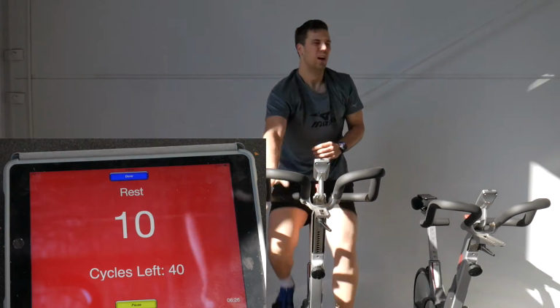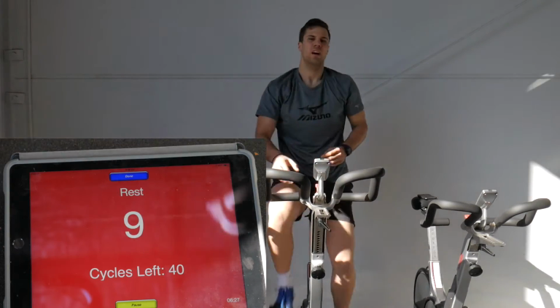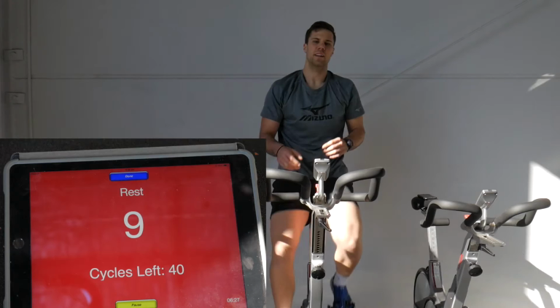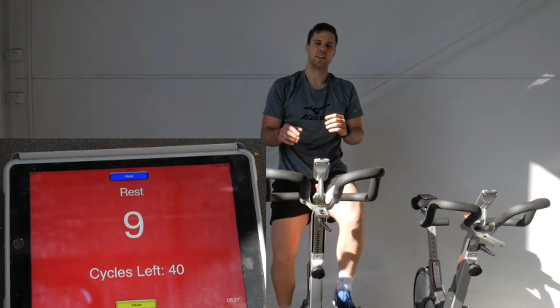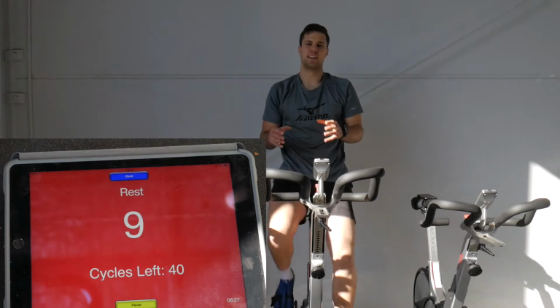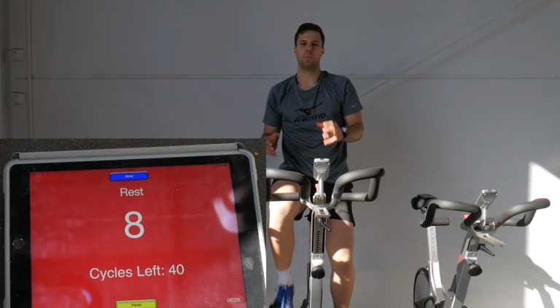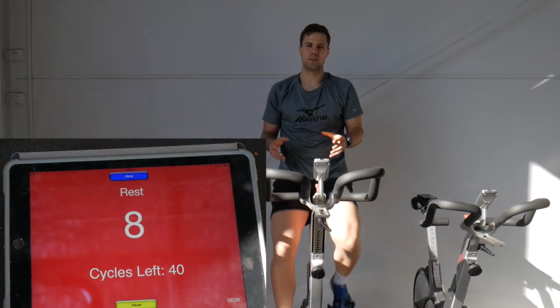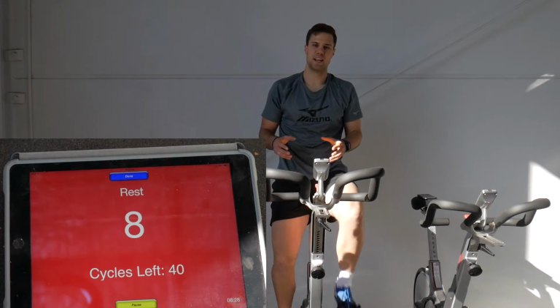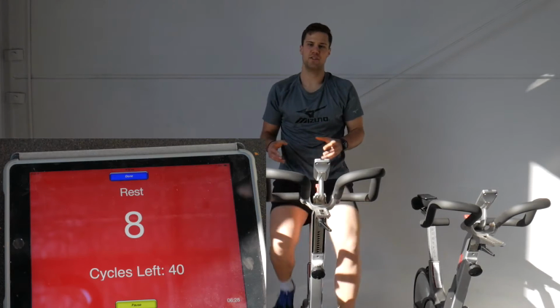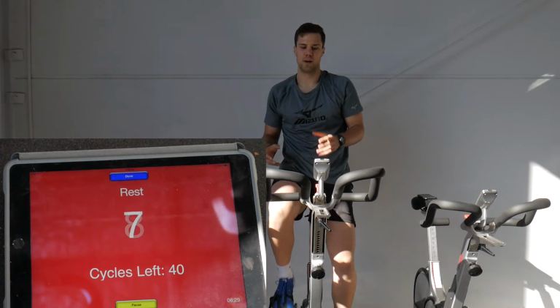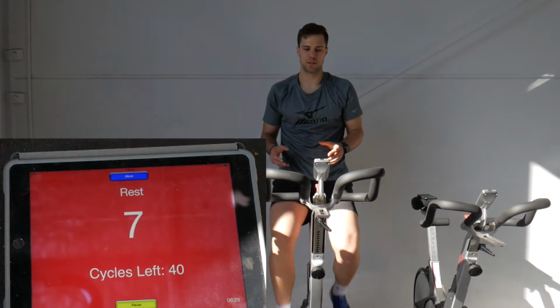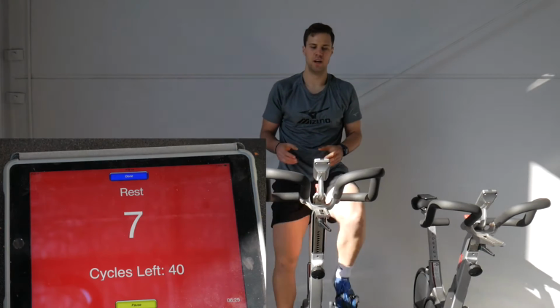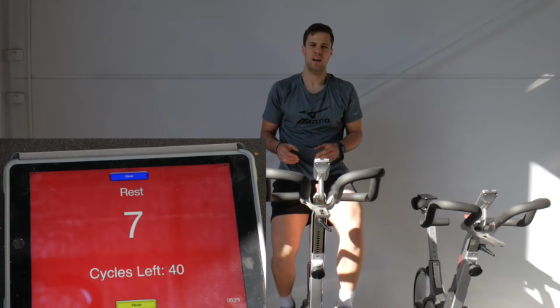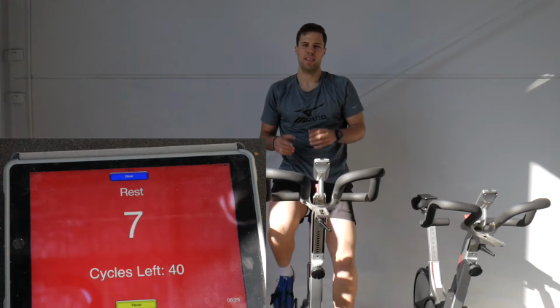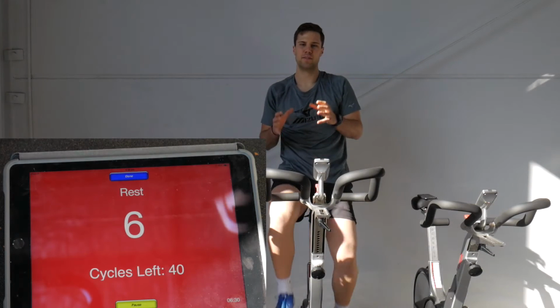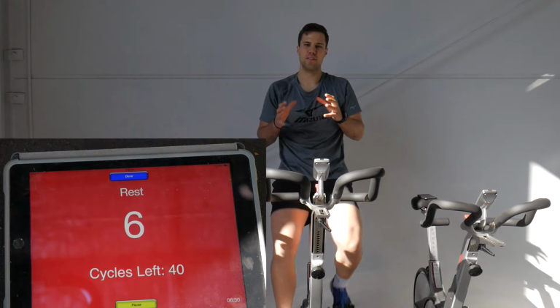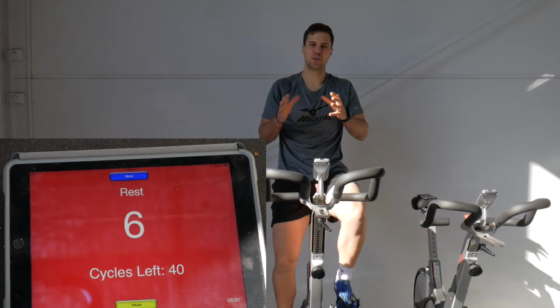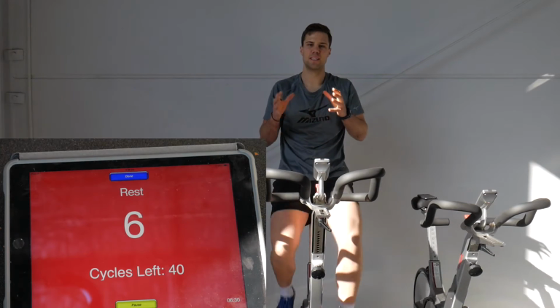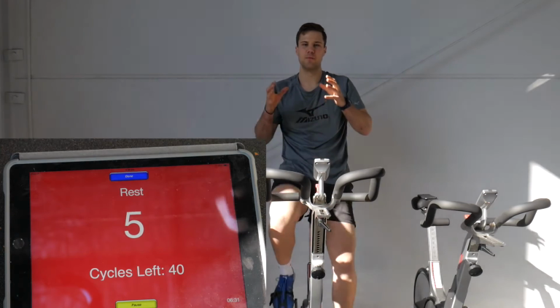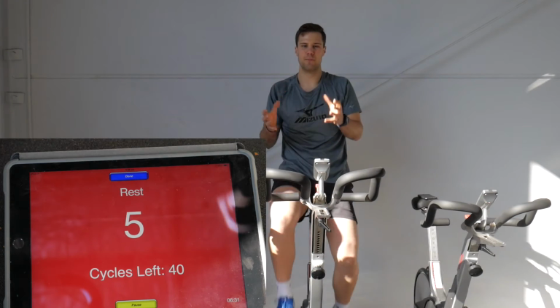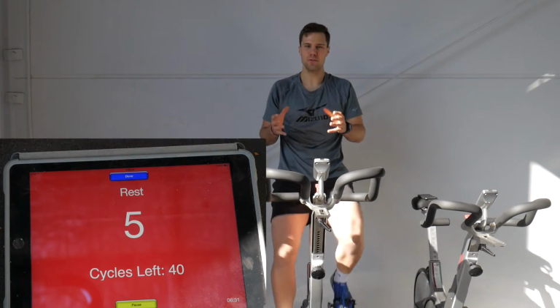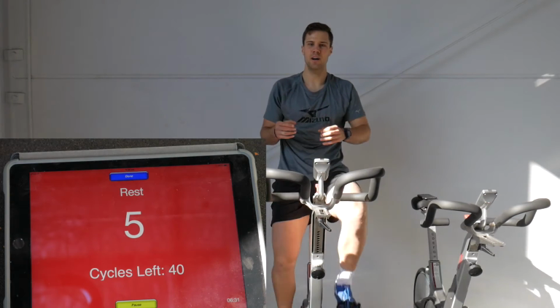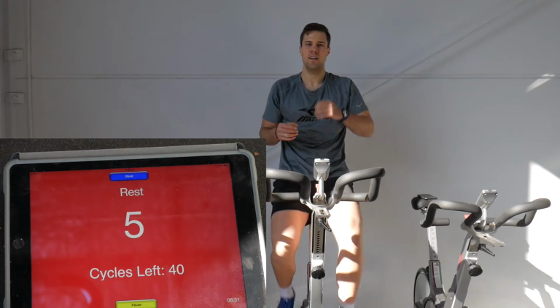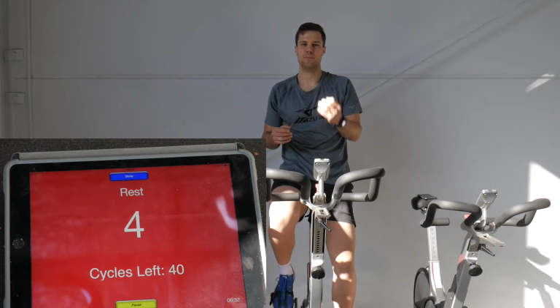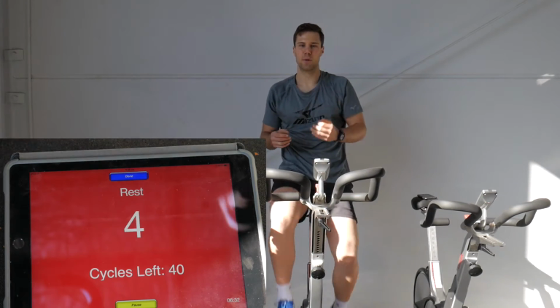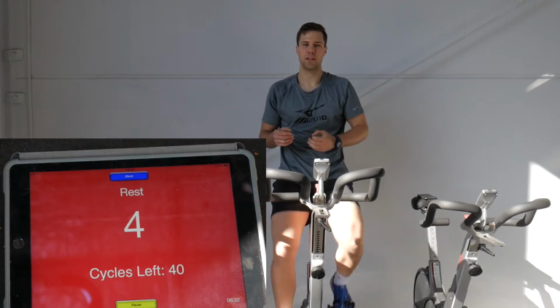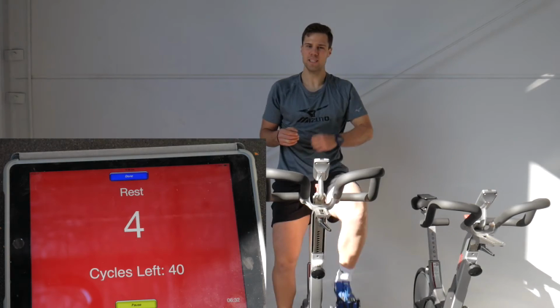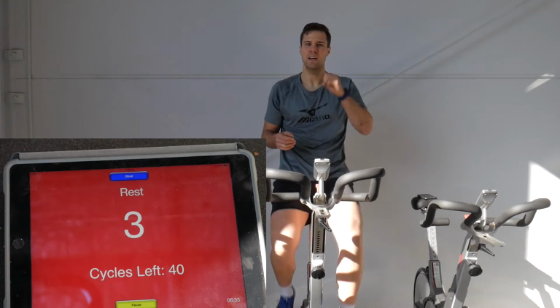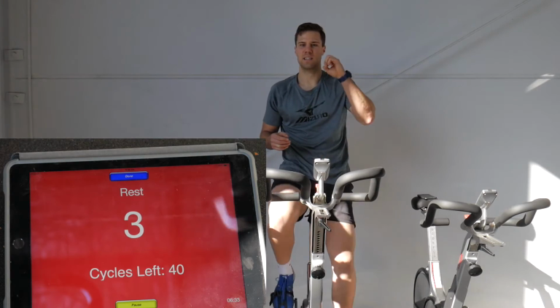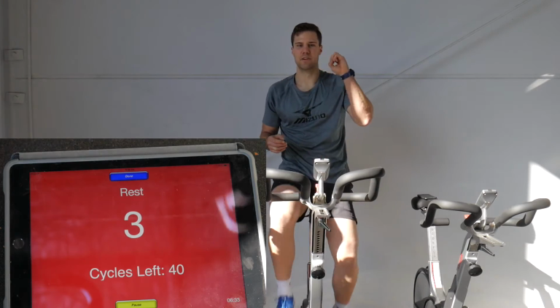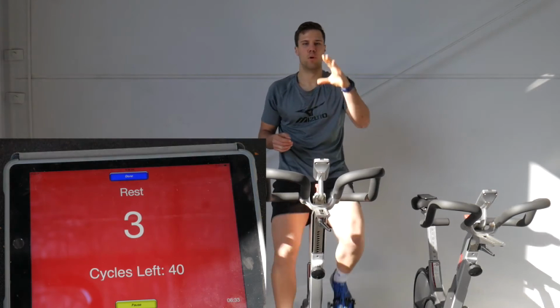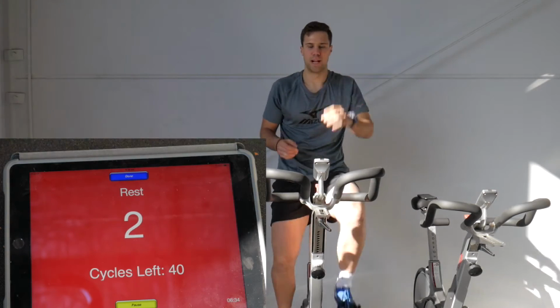It increases the capillarisation of your muscles. That means for every square centimetre of muscle, there are more capillaries delivering more blood.